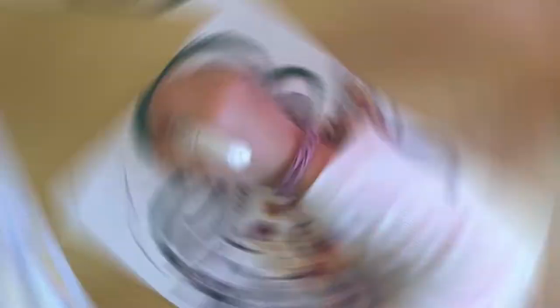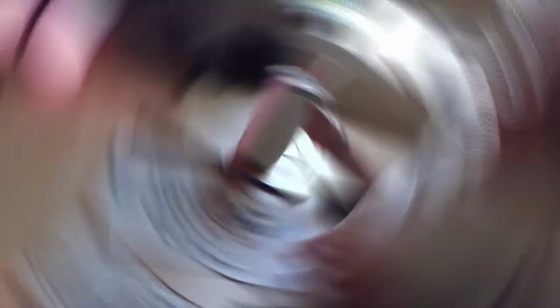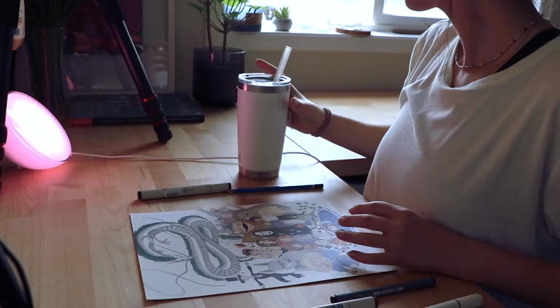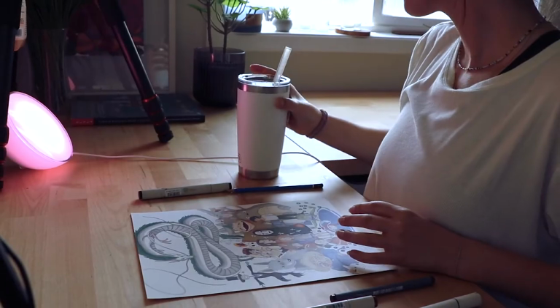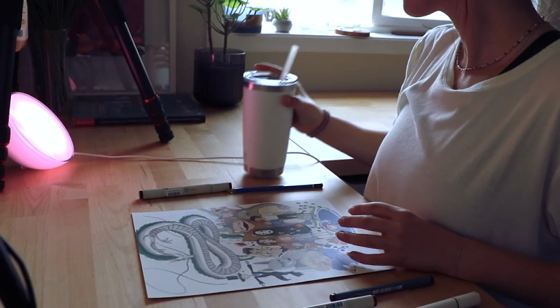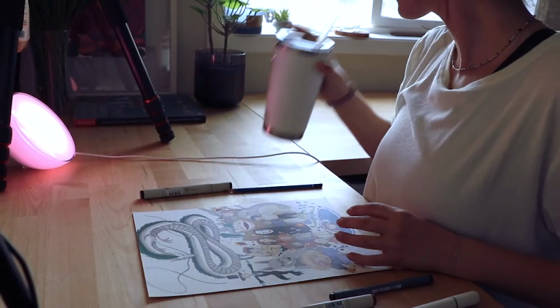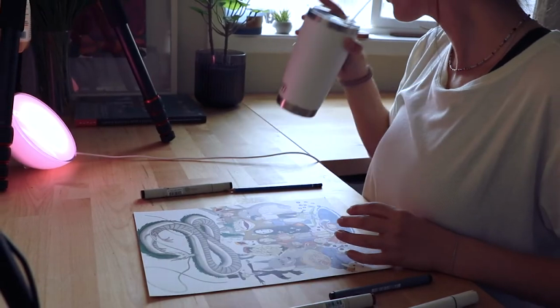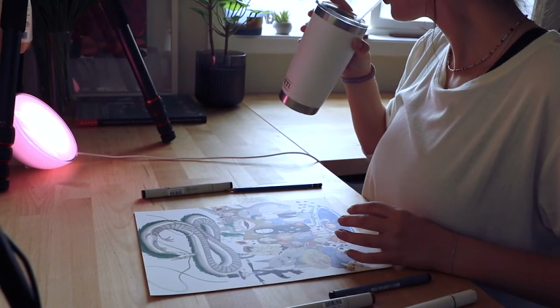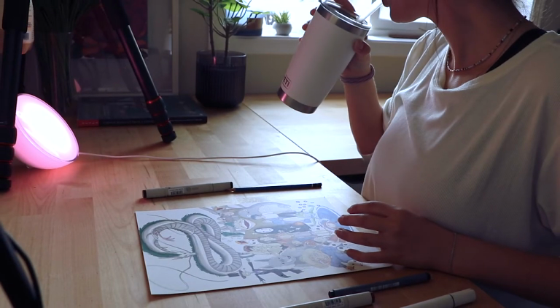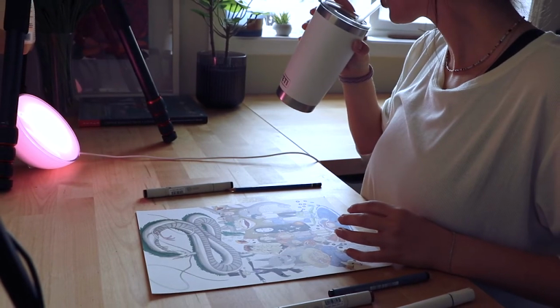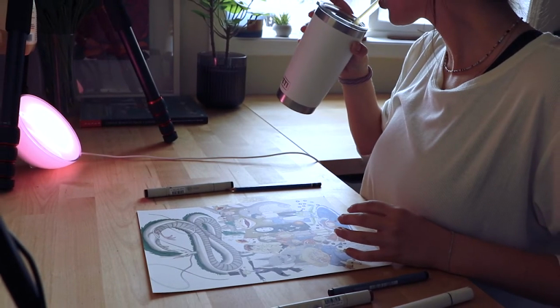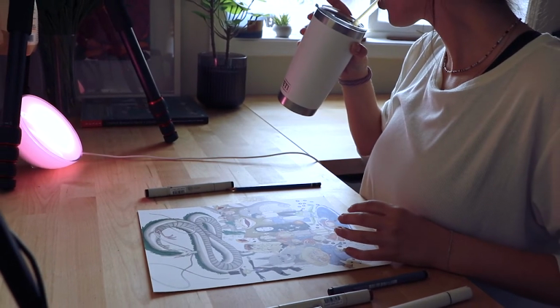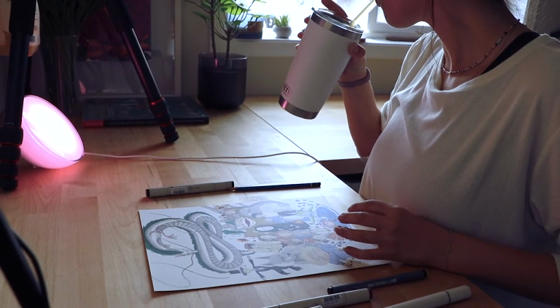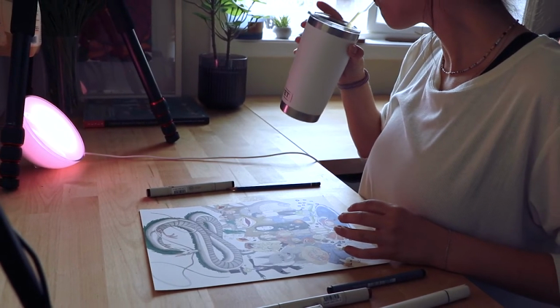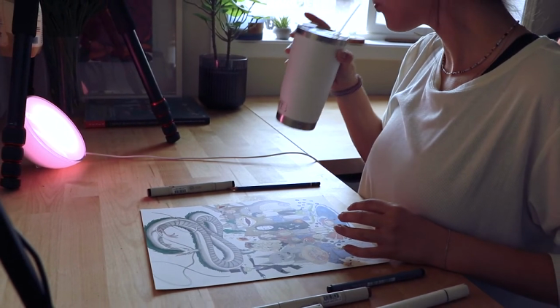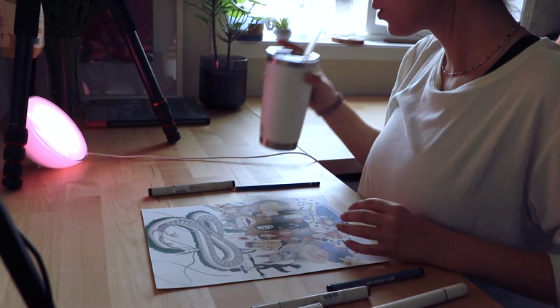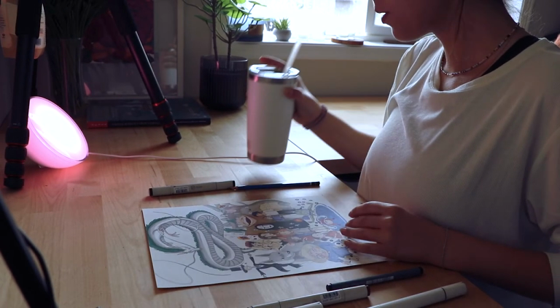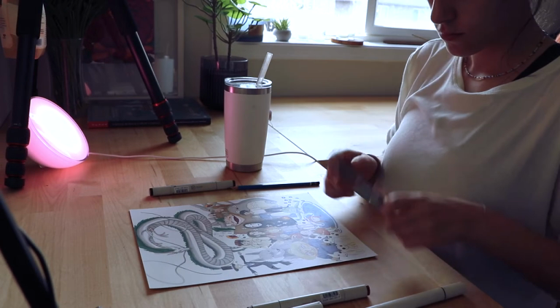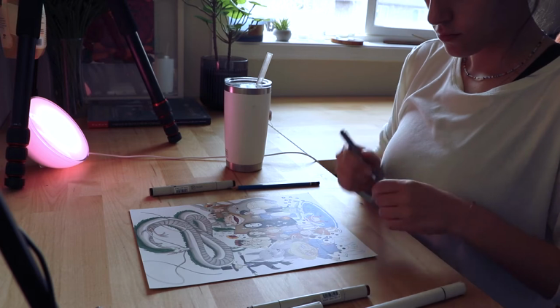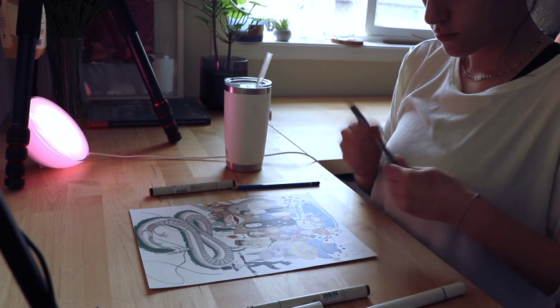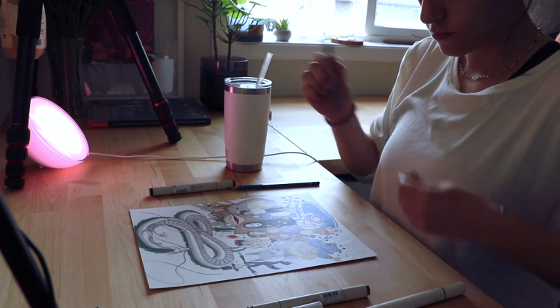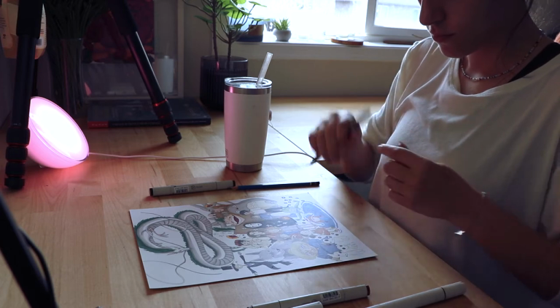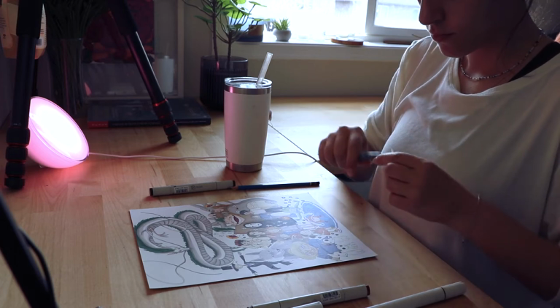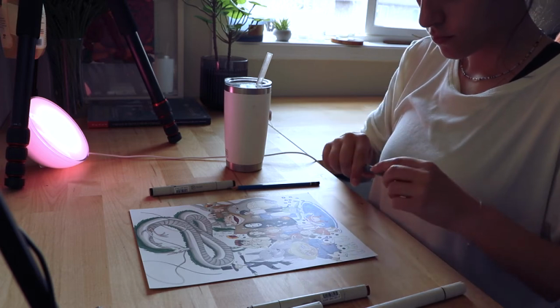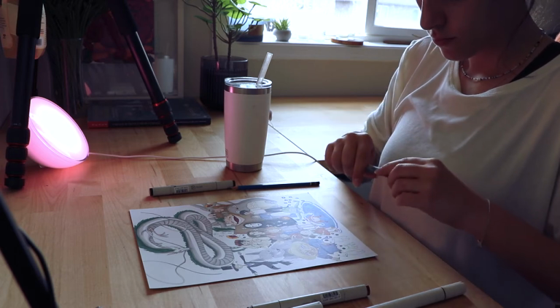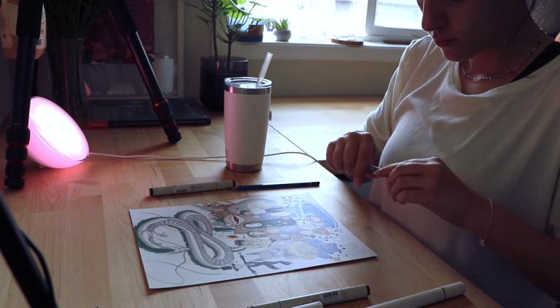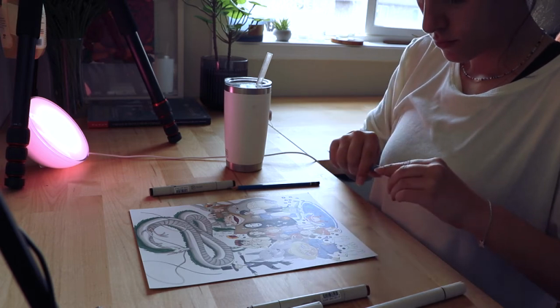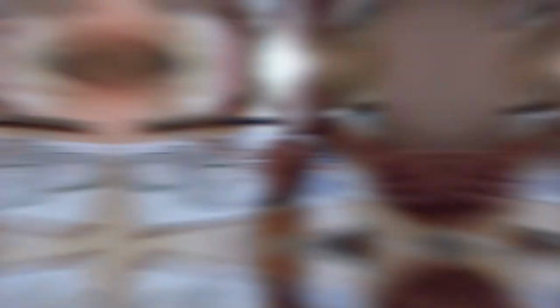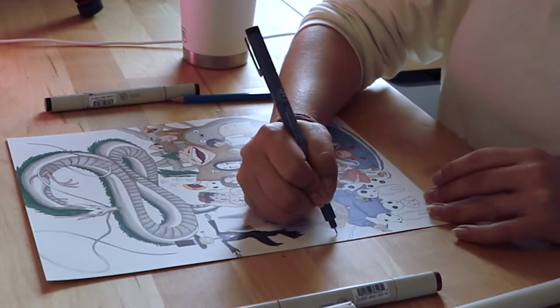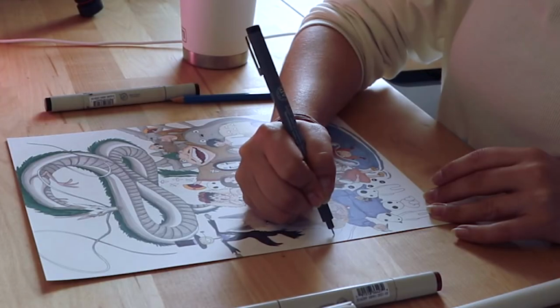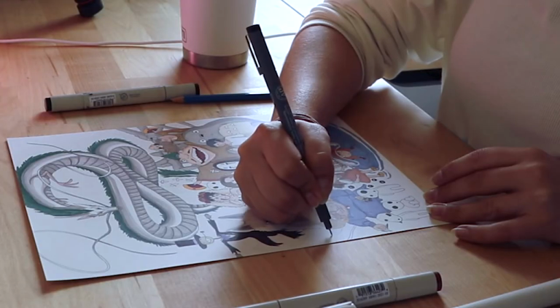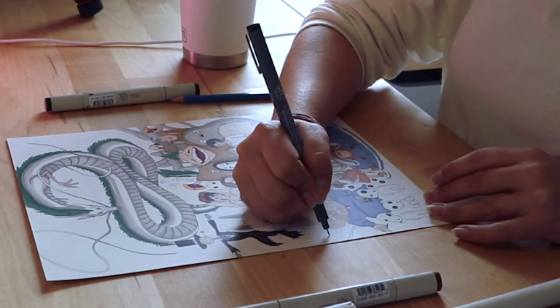We can also add some extra details that we're missing with the ink pens to make the drawing even cooler.